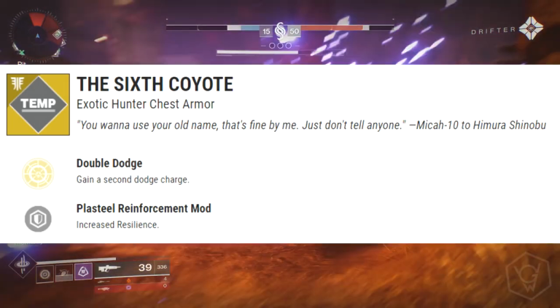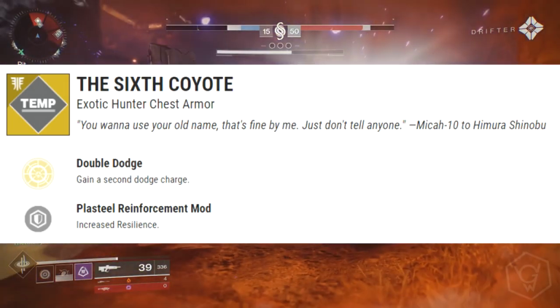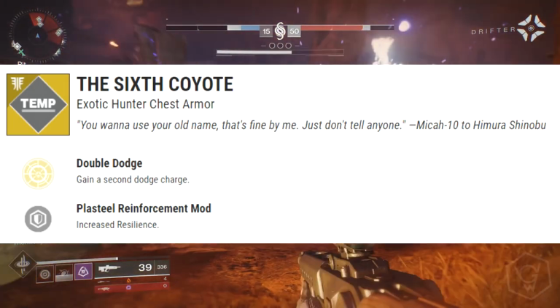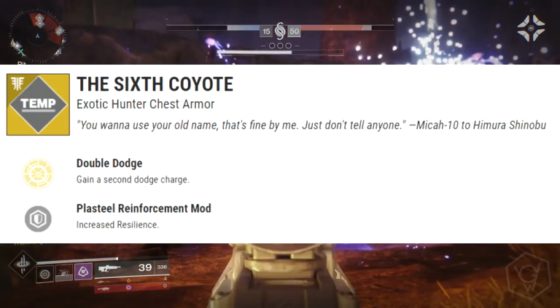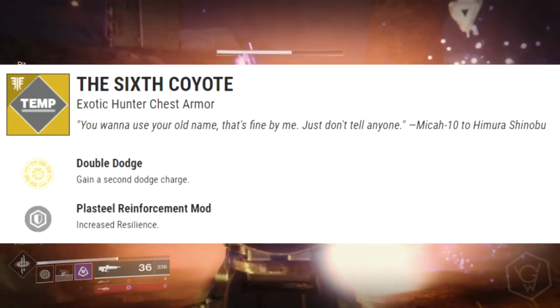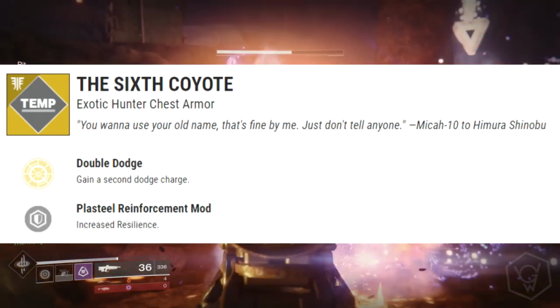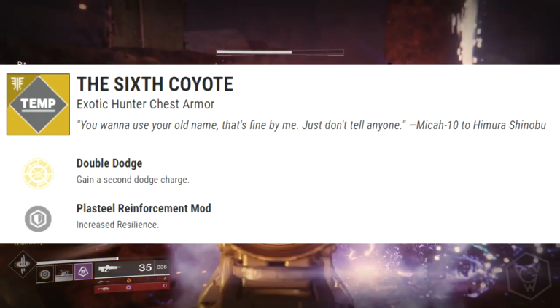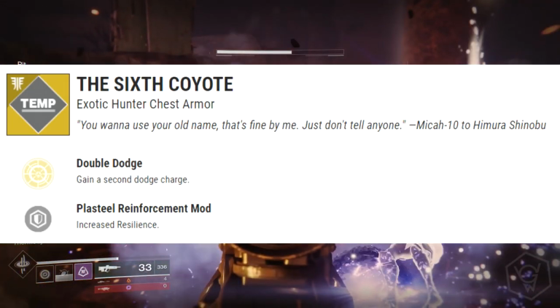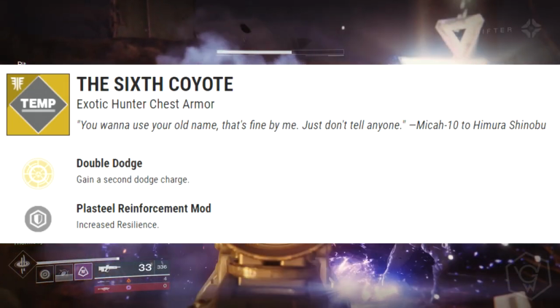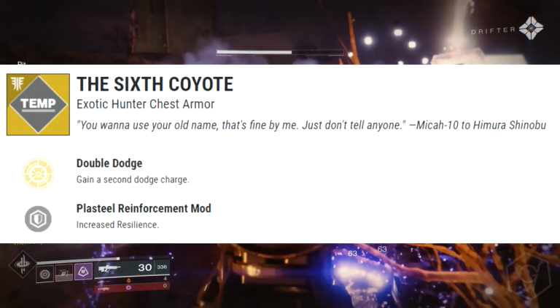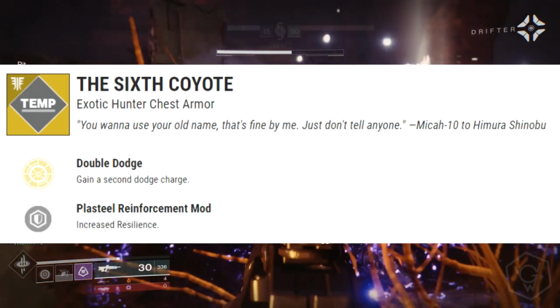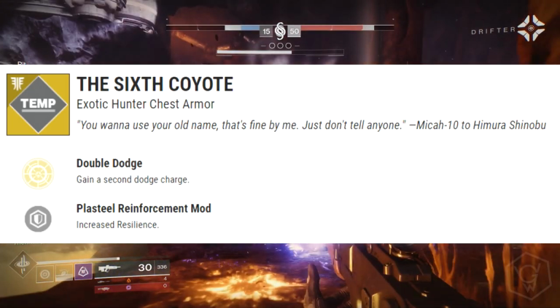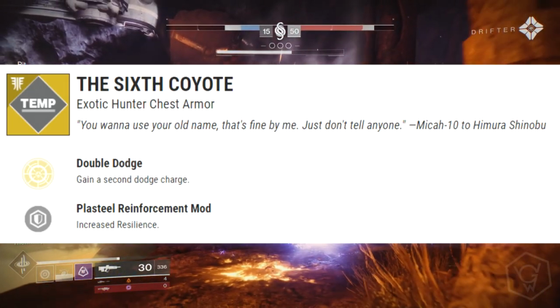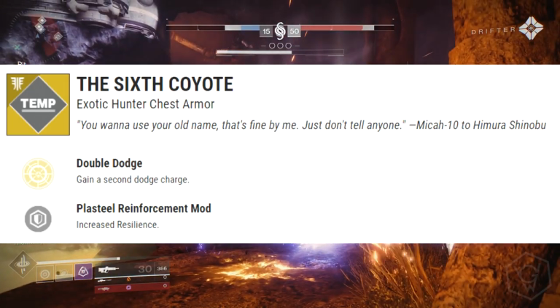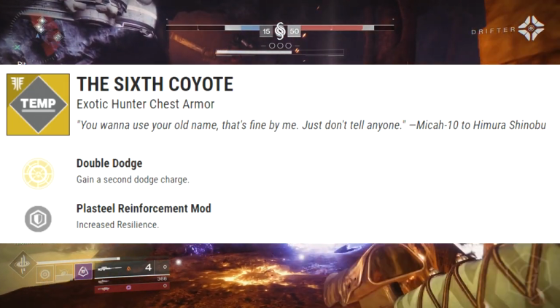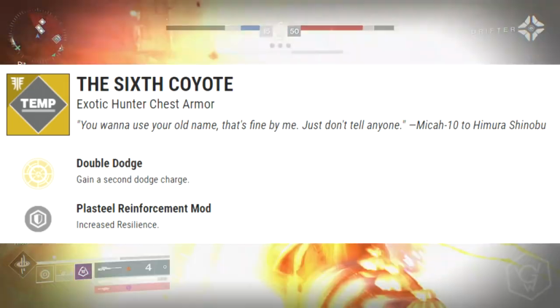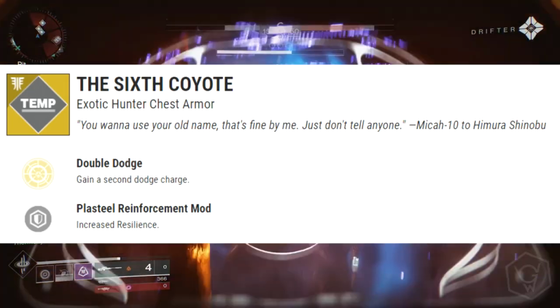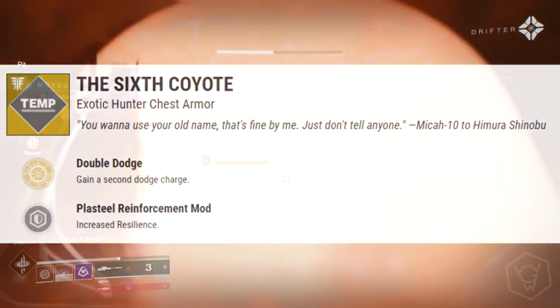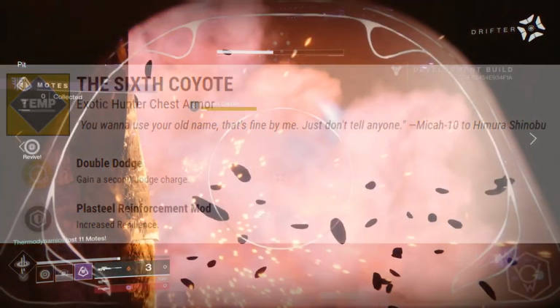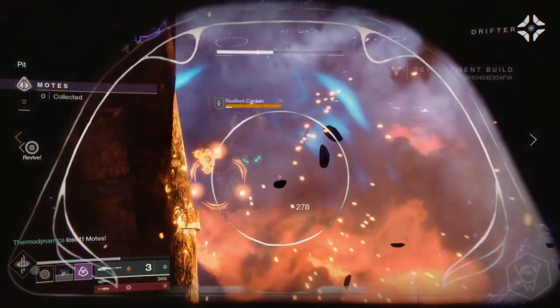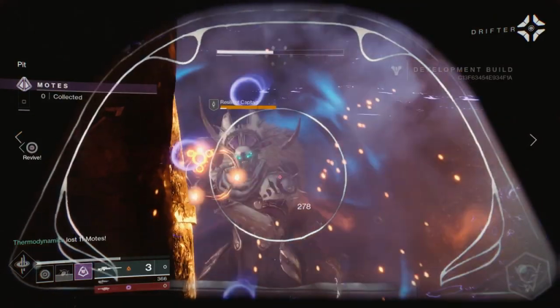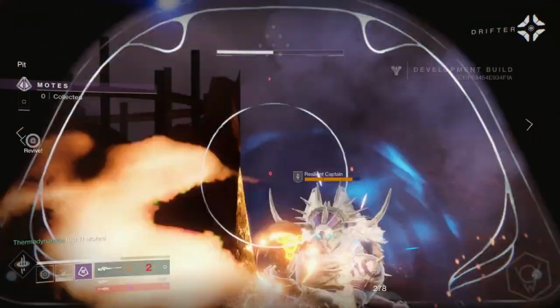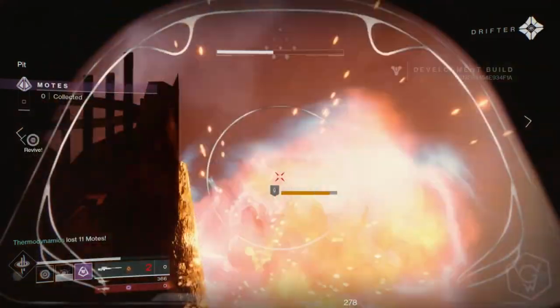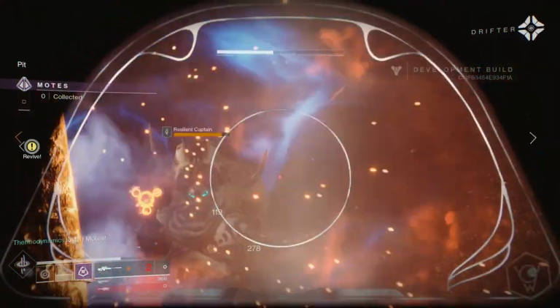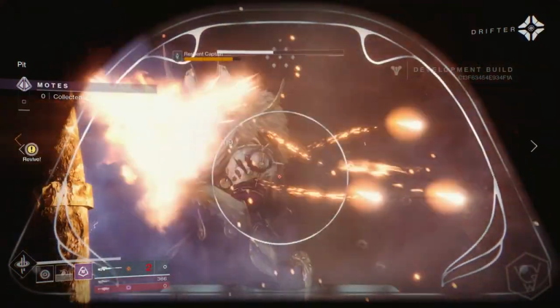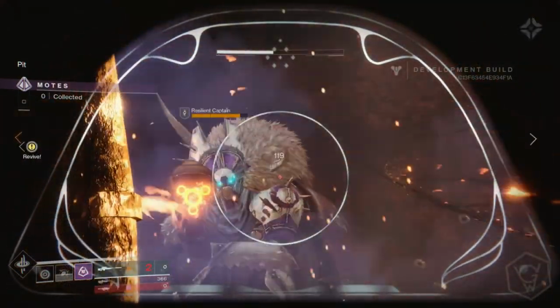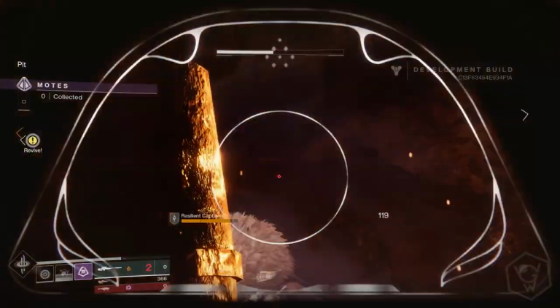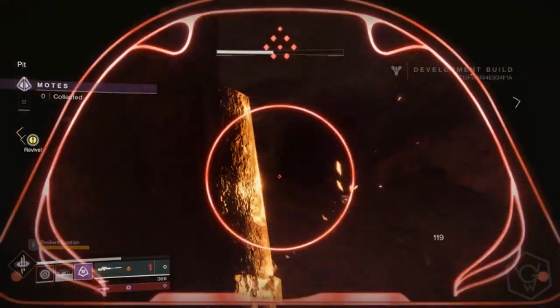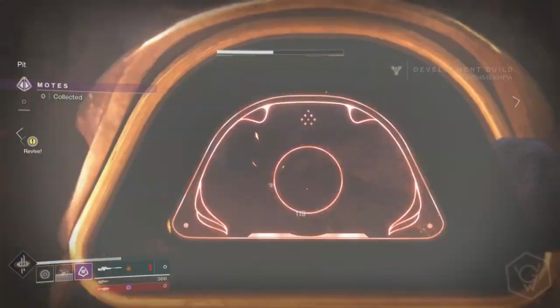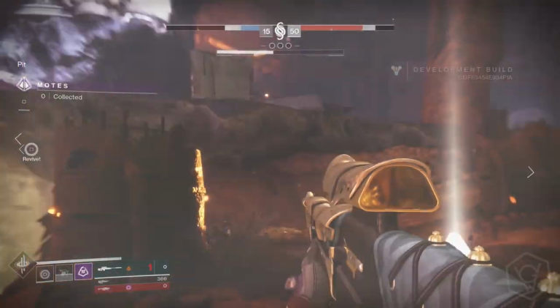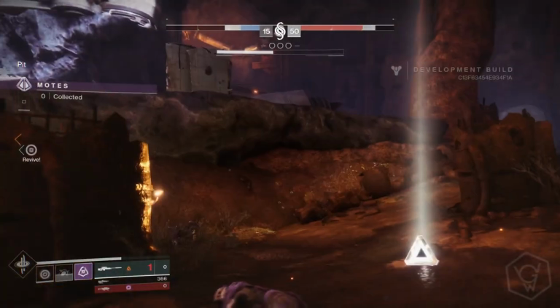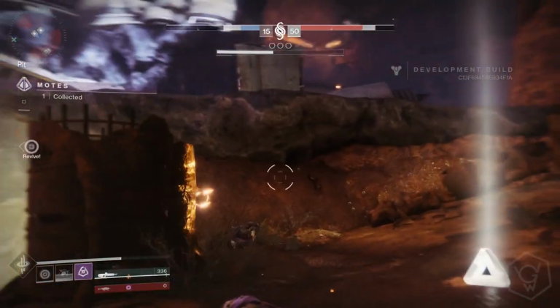Next we've got the Six Coyotes, an exotic Hunter chest piece. The exotic perk is called Double Dodge — pretty simple, you get a double dodge.